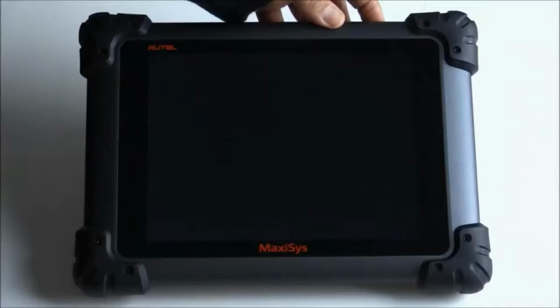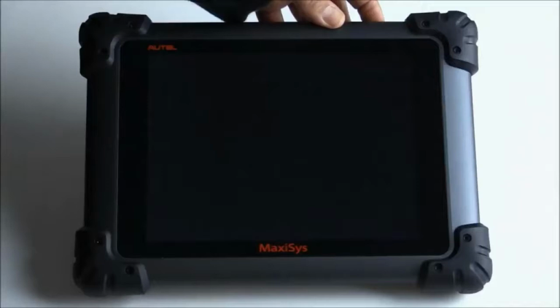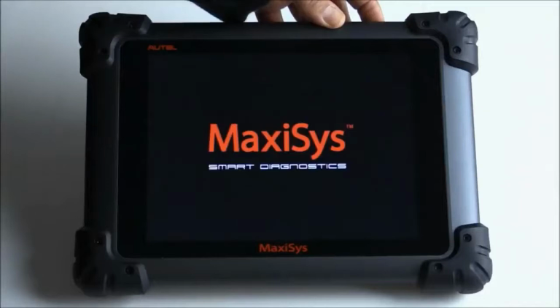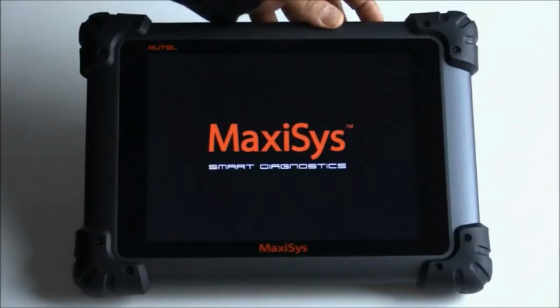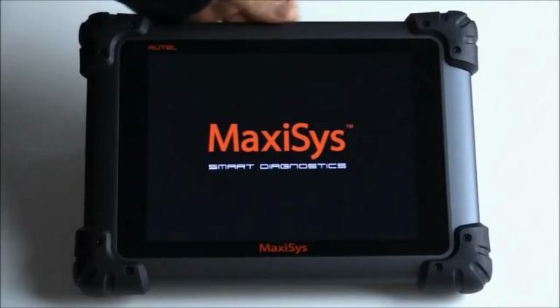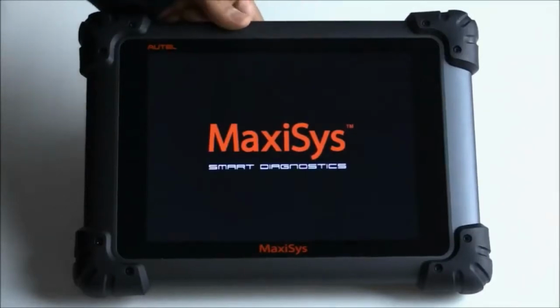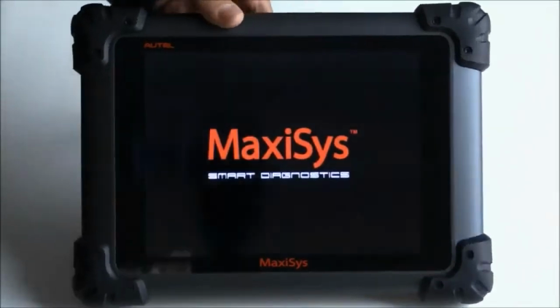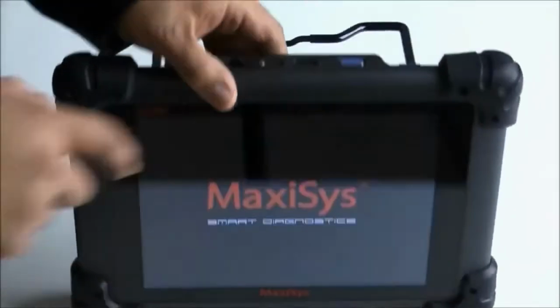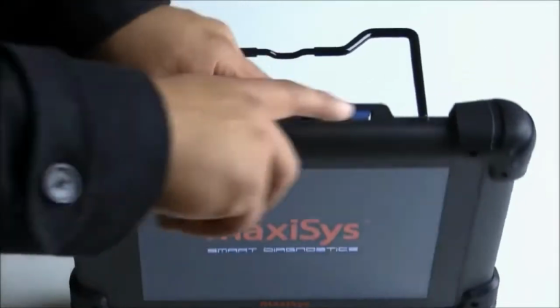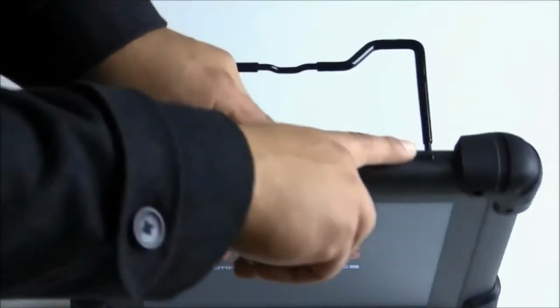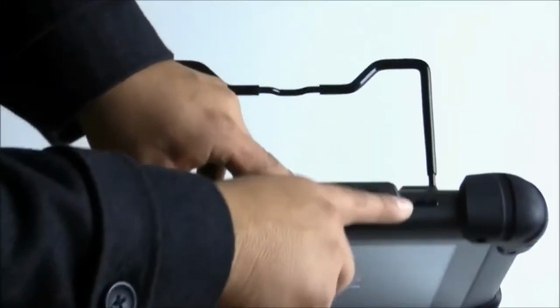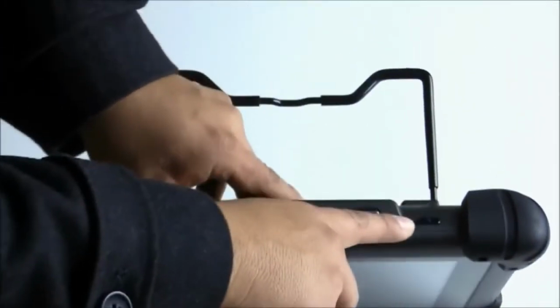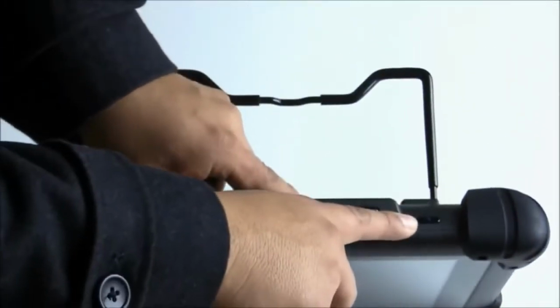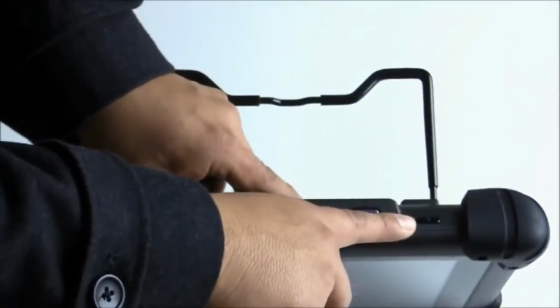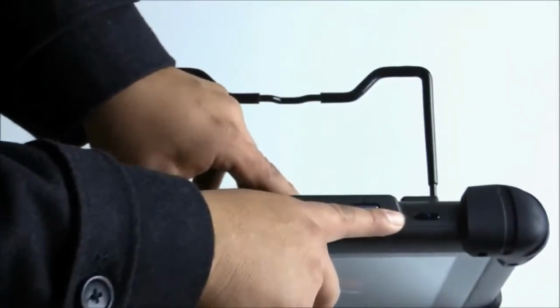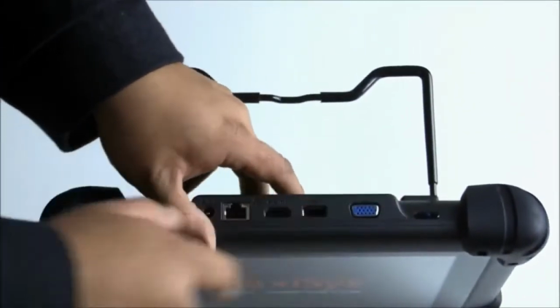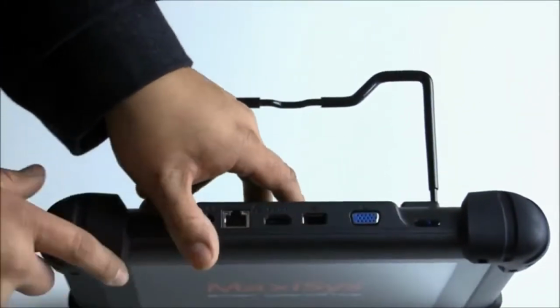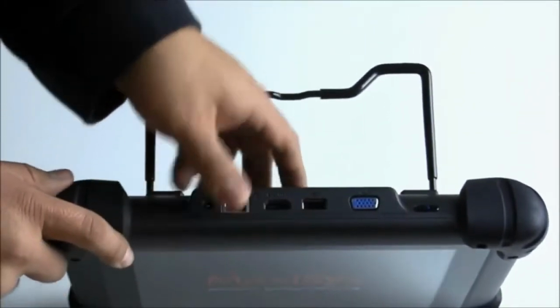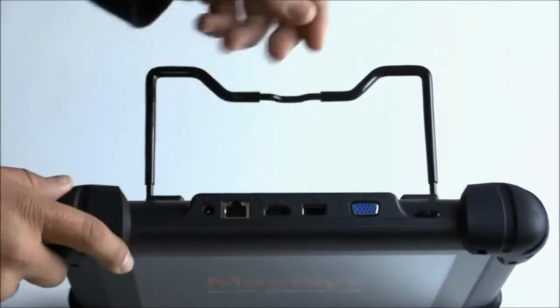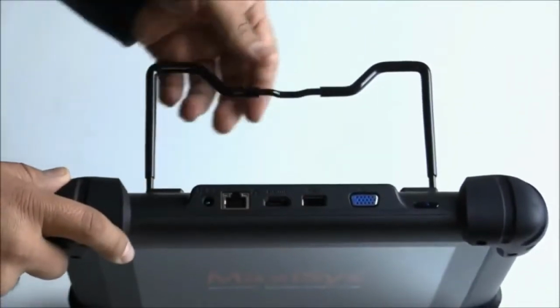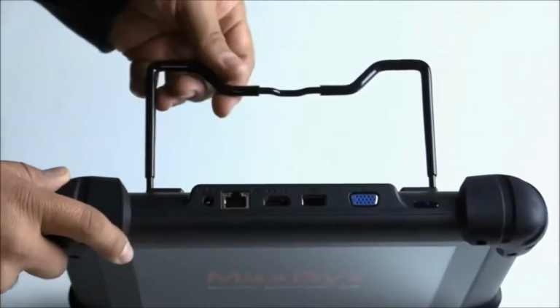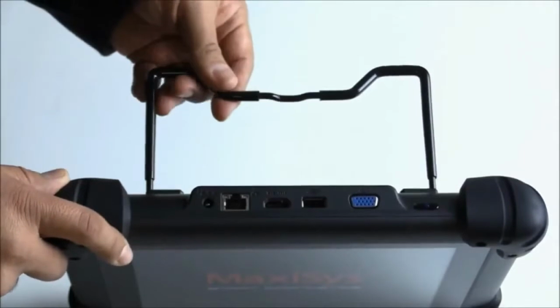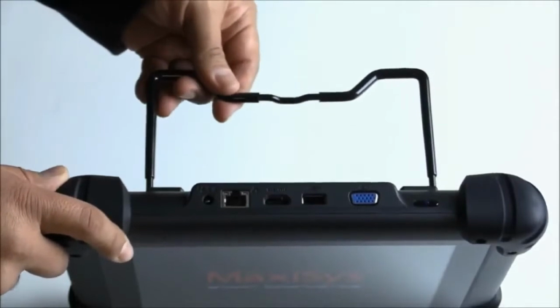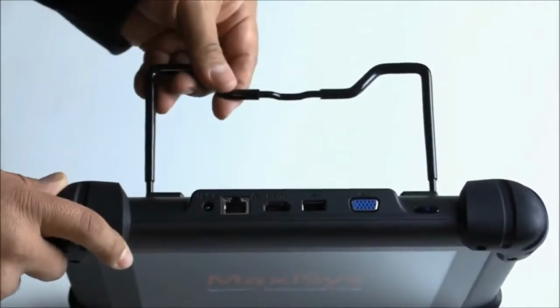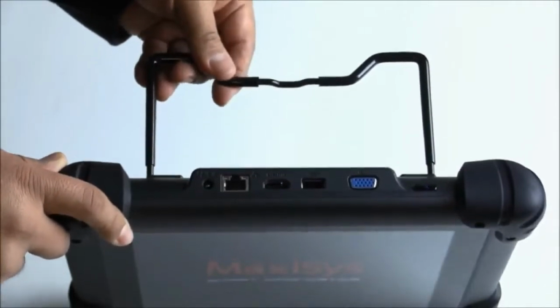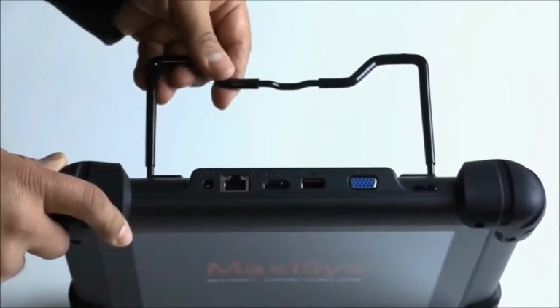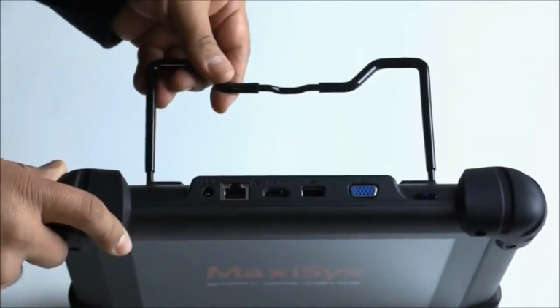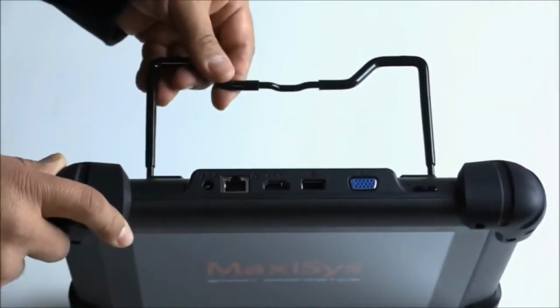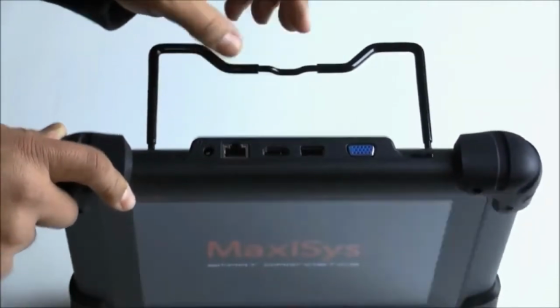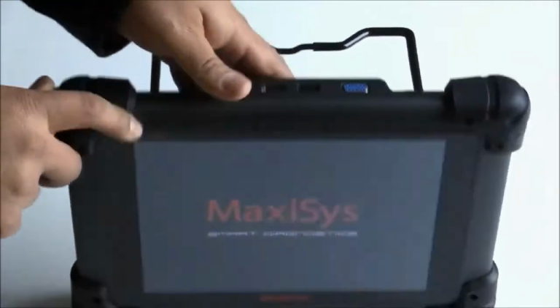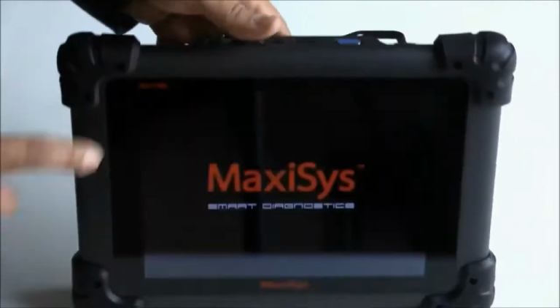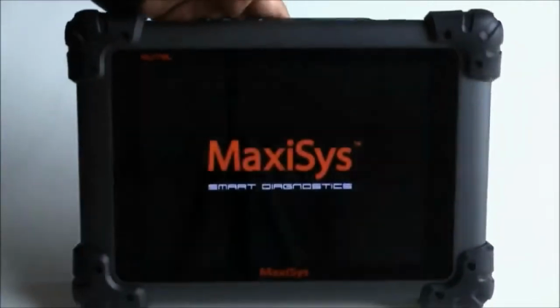Let's go ahead and press the on button now. The on button is located on the top of the unit, and you also have this kickstand back here that we're using to prop the unit up.